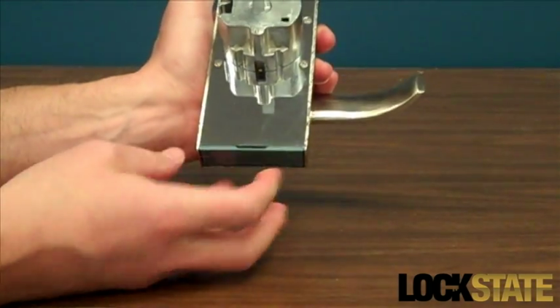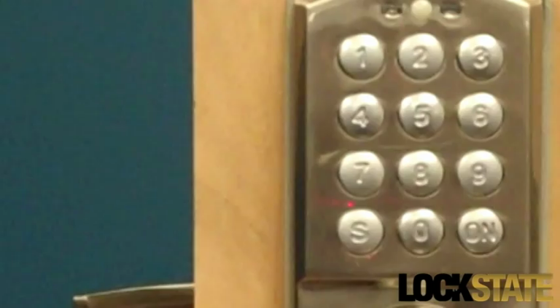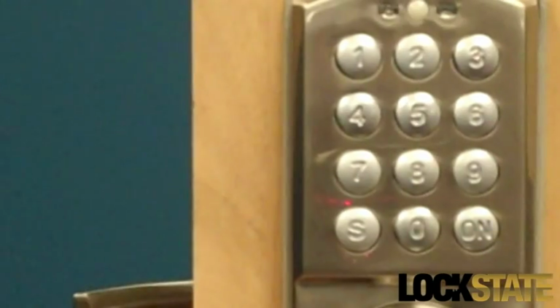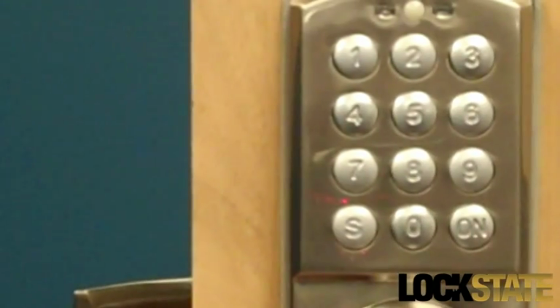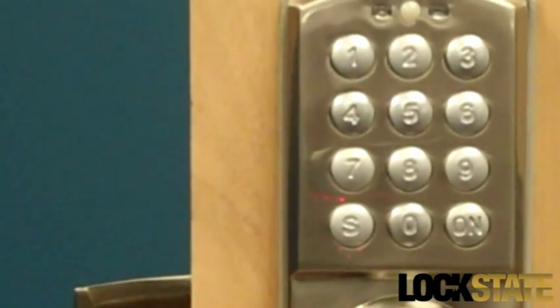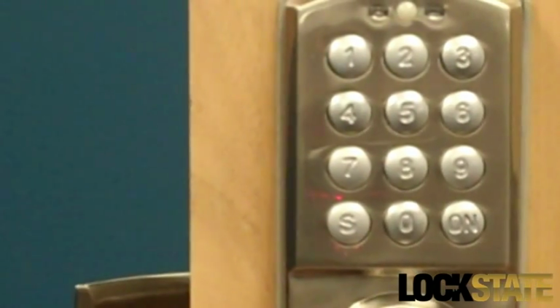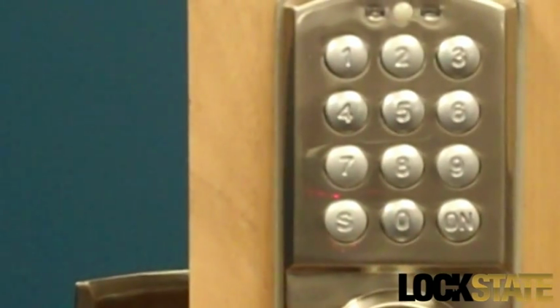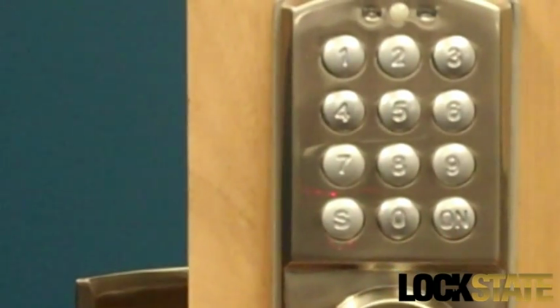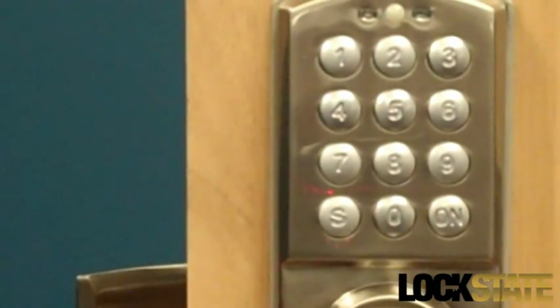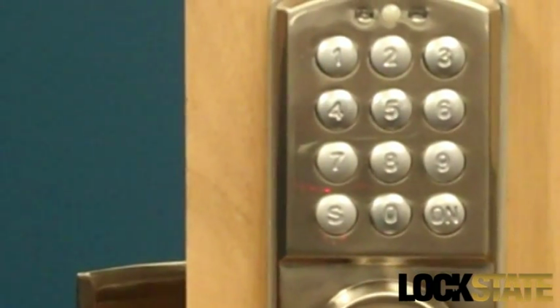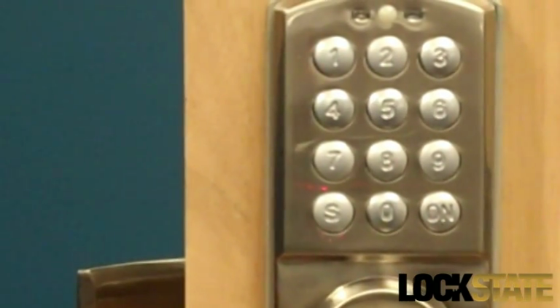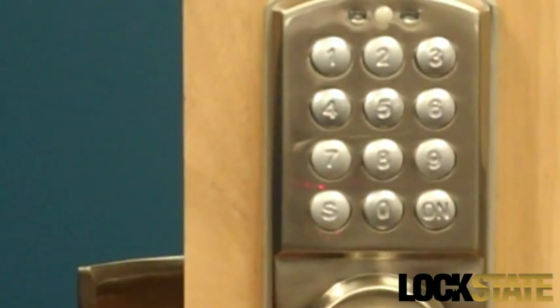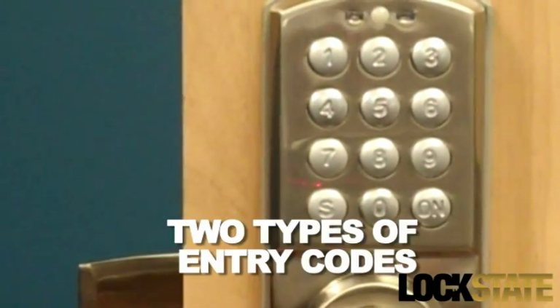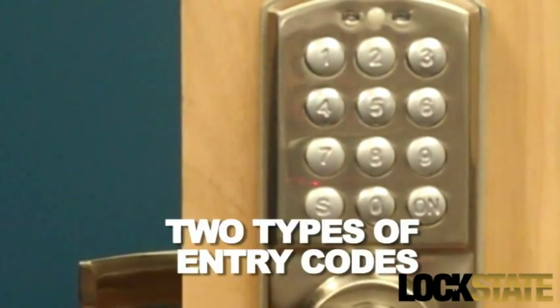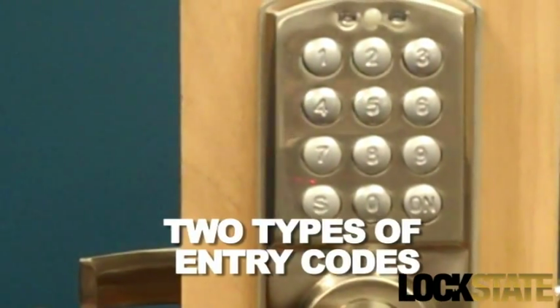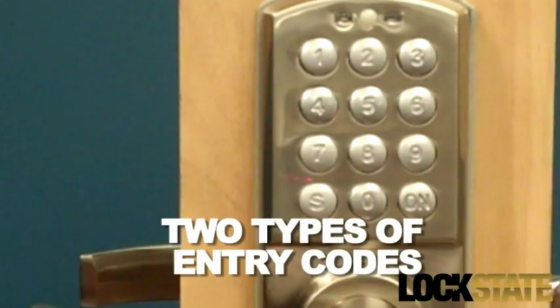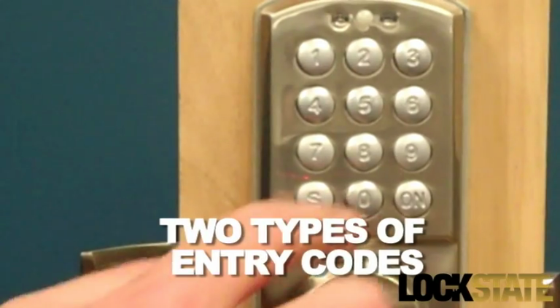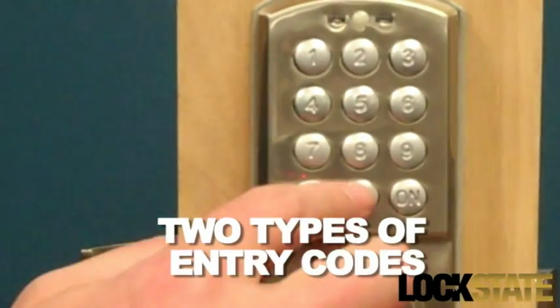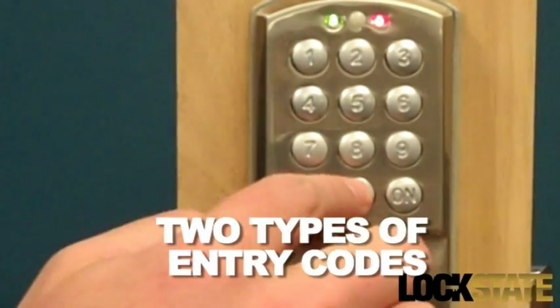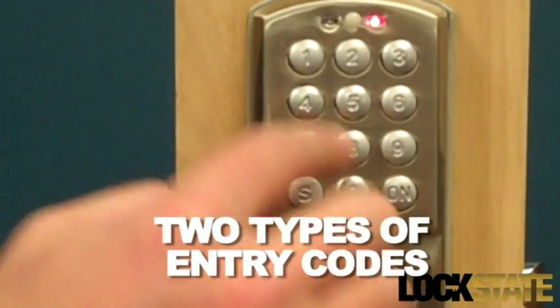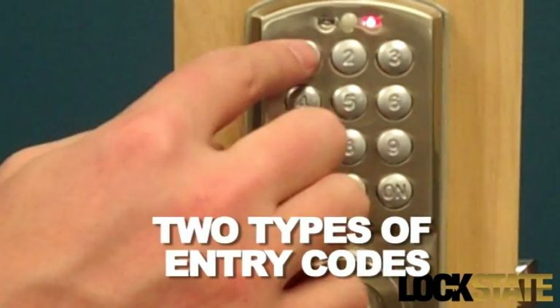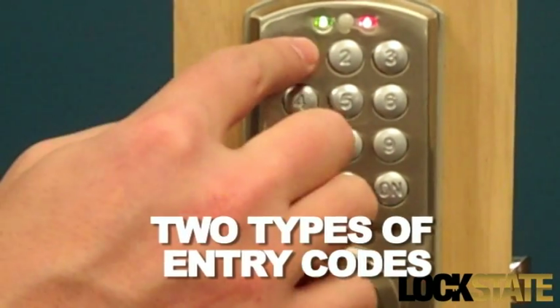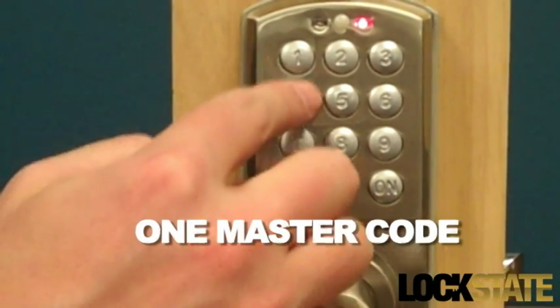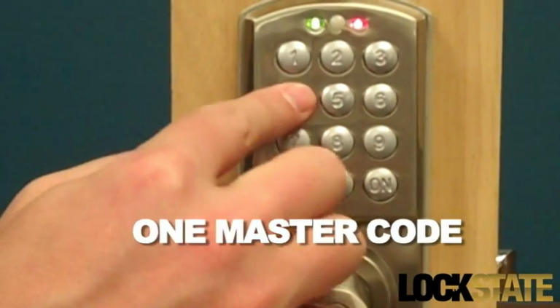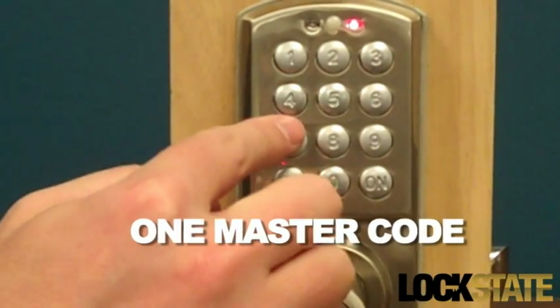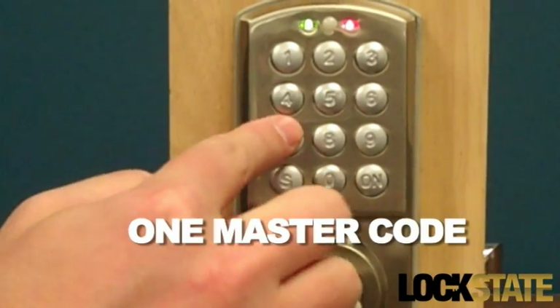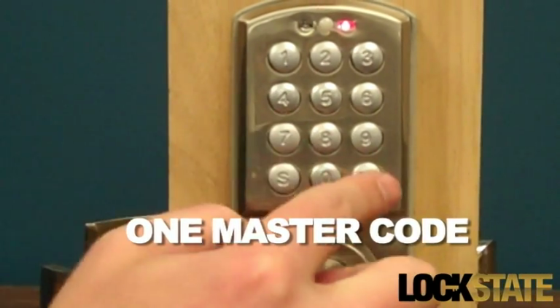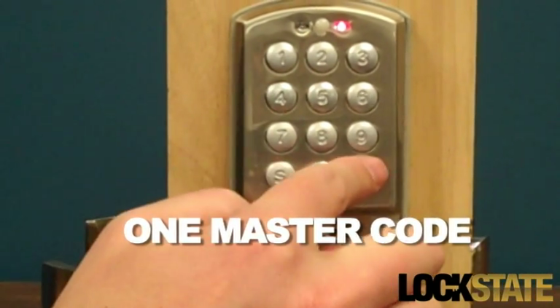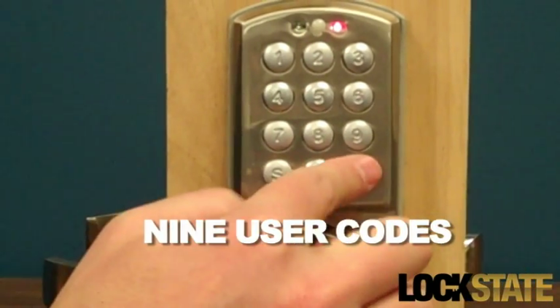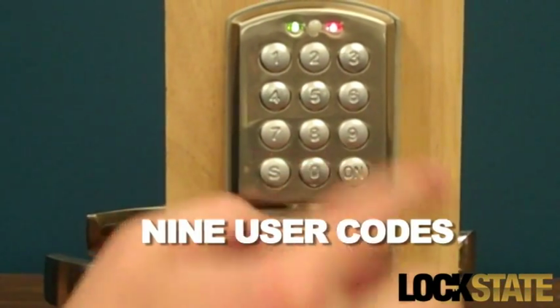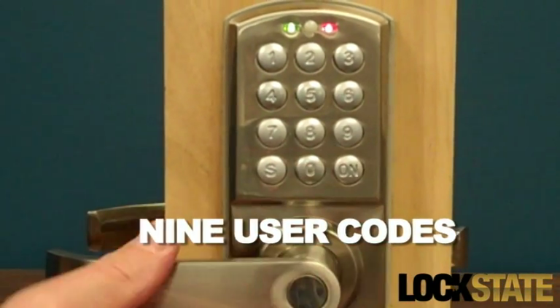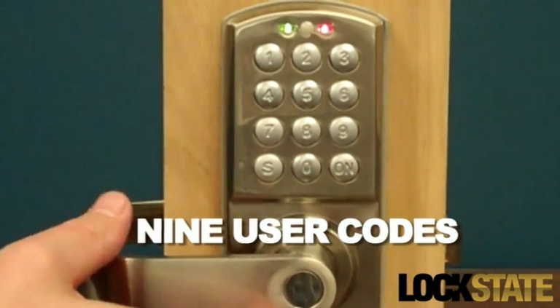The LSRDJ electronic lock is designed with two types of entry codes that will open the lock: one master code and nine user codes.